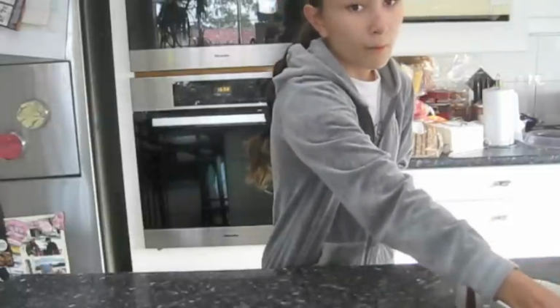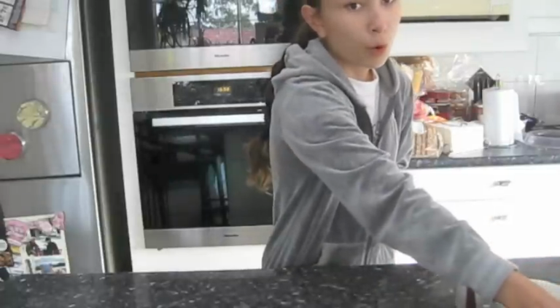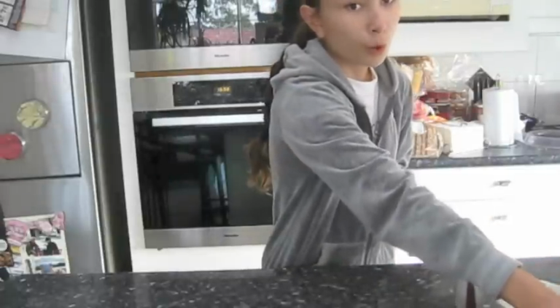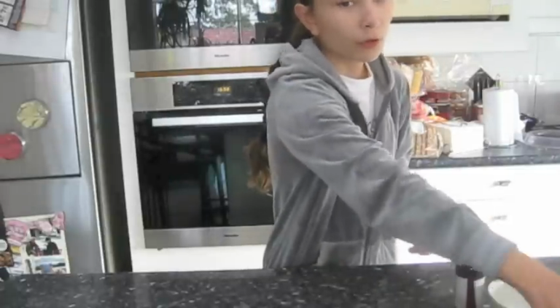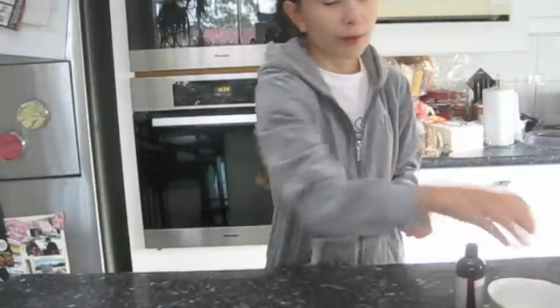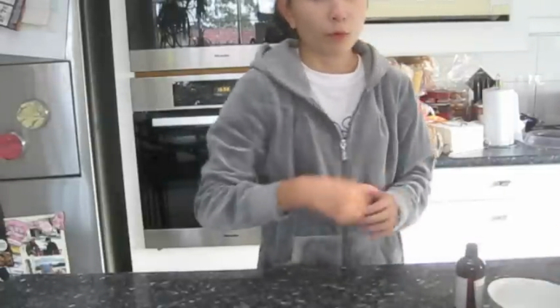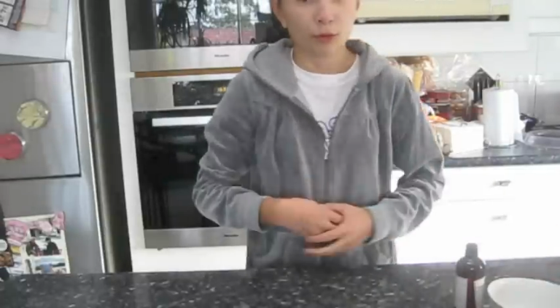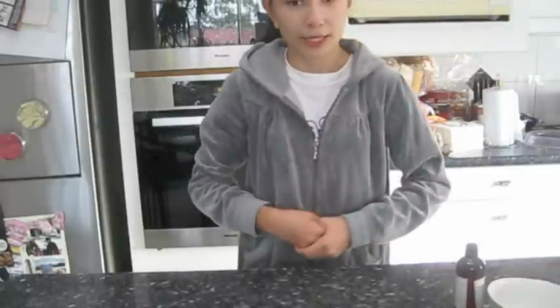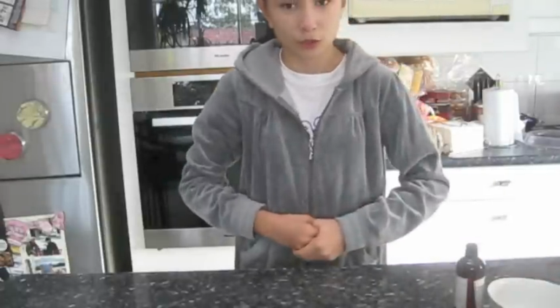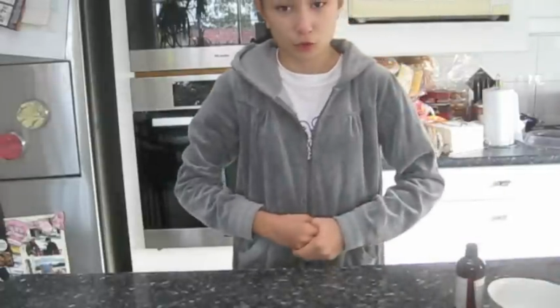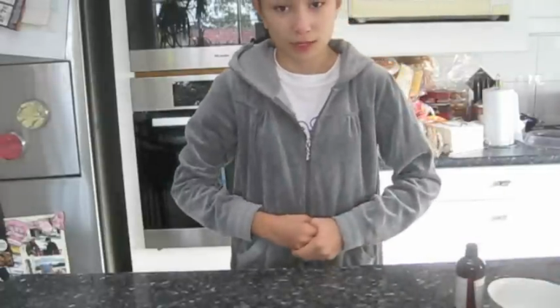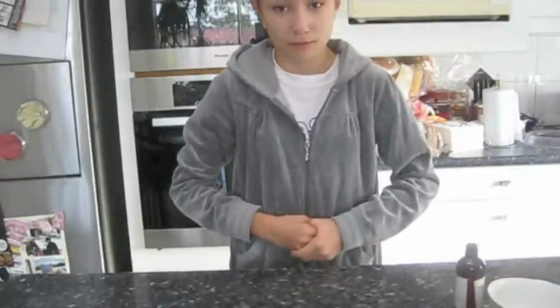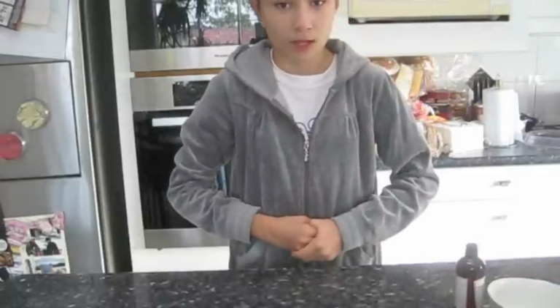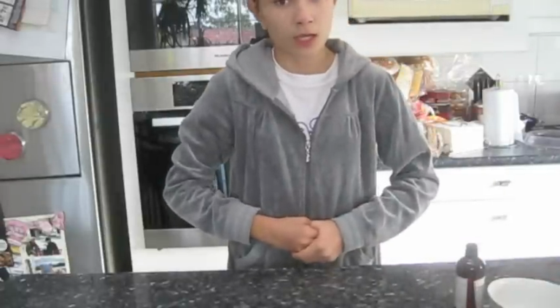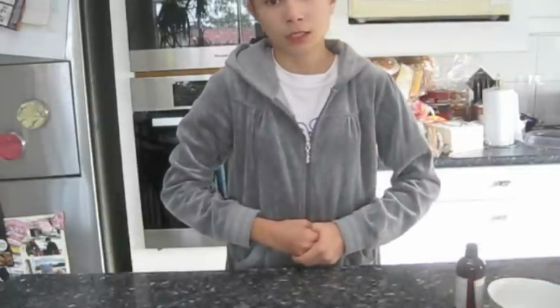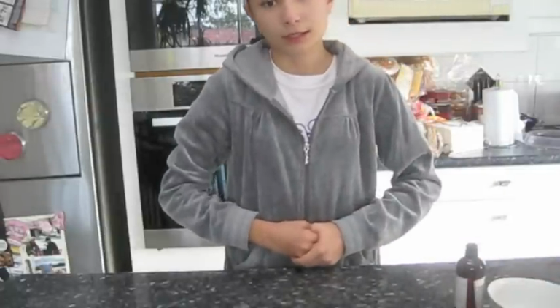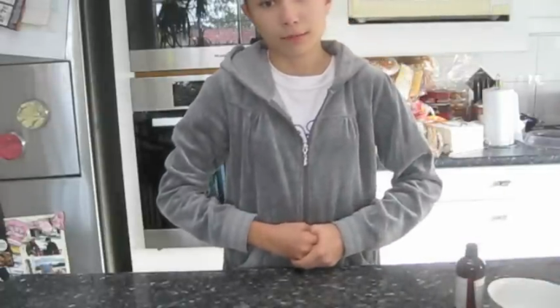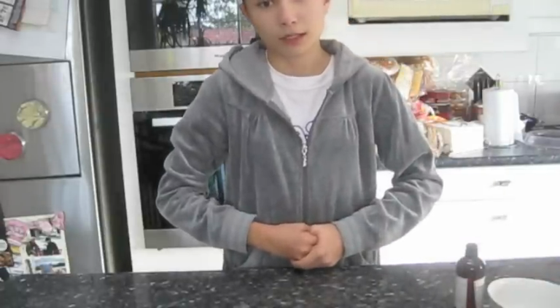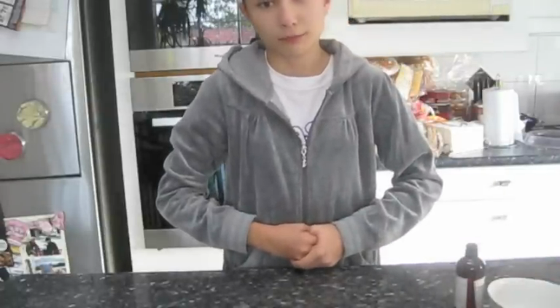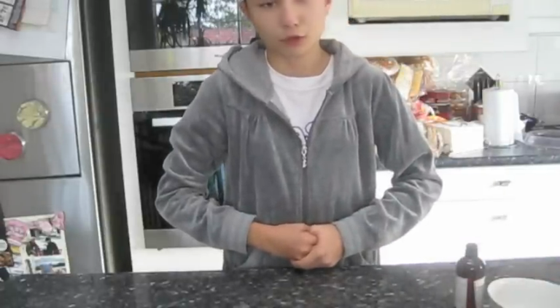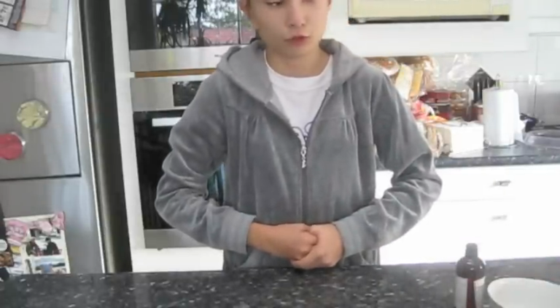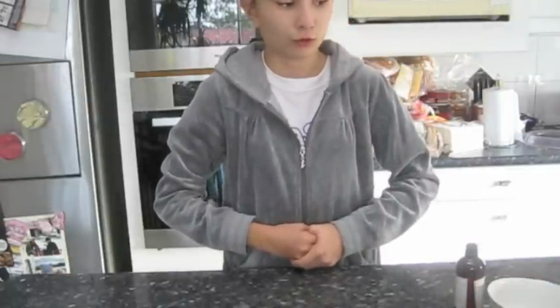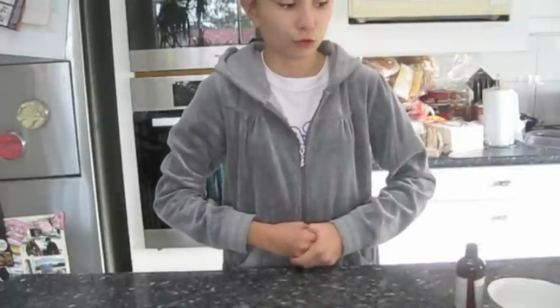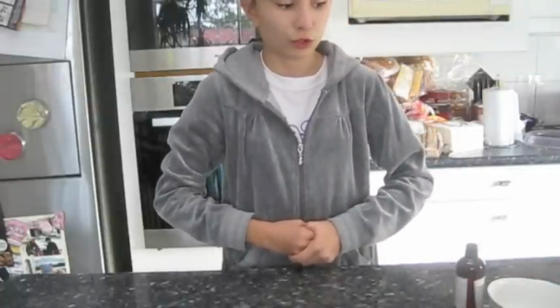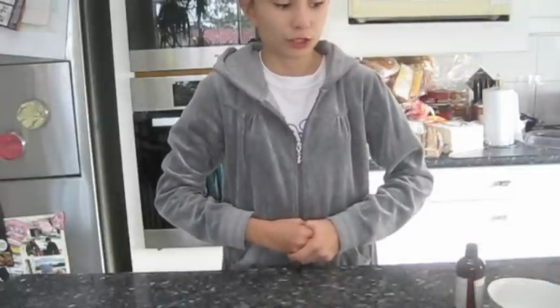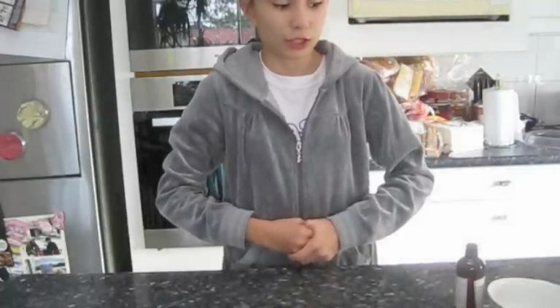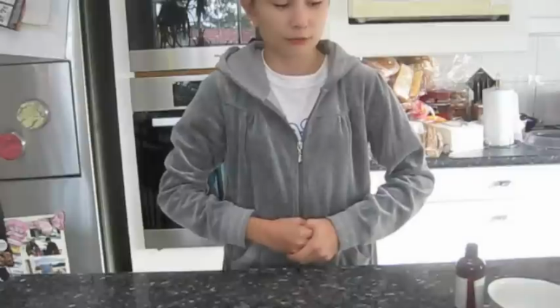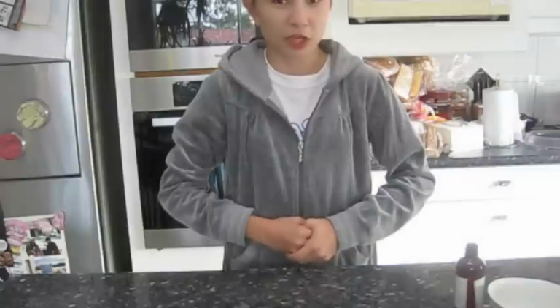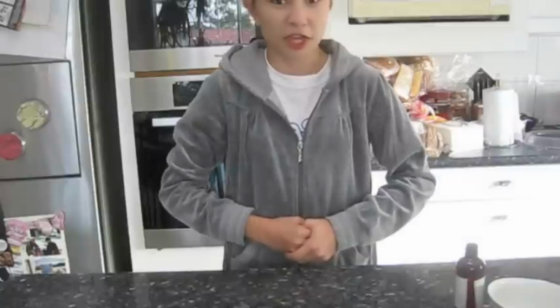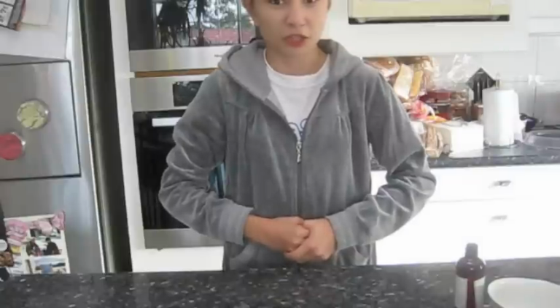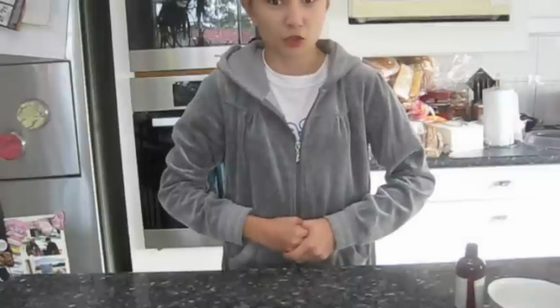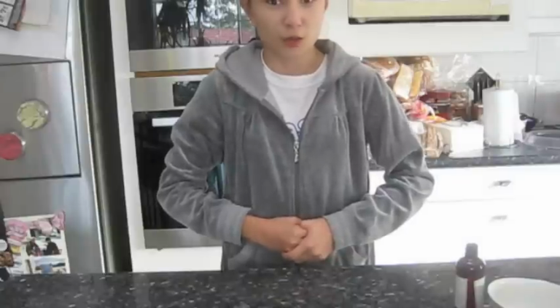Pouring cream or thickened cream — it doesn't matter, it's up to you, it's your choice. I'm using thickened cream.